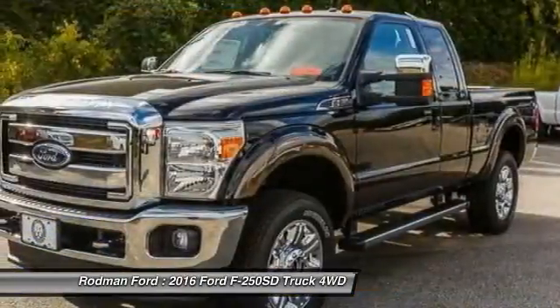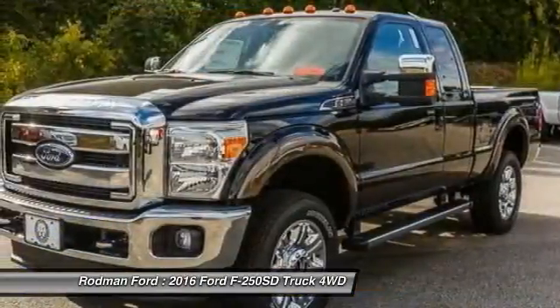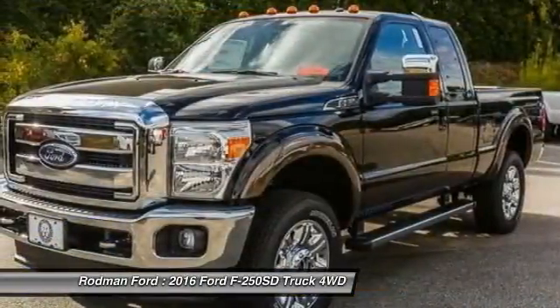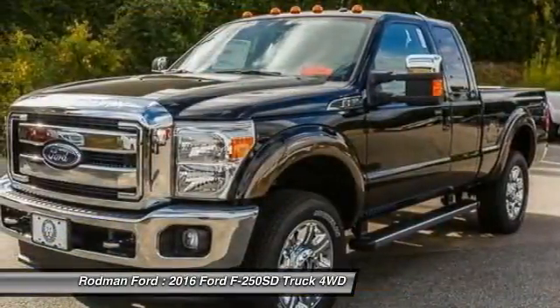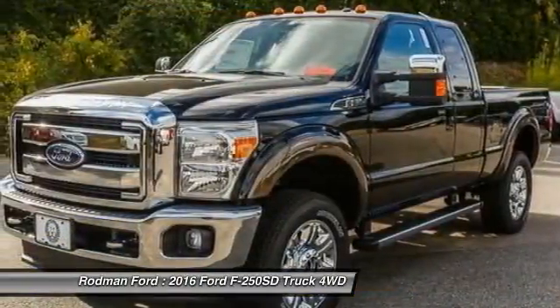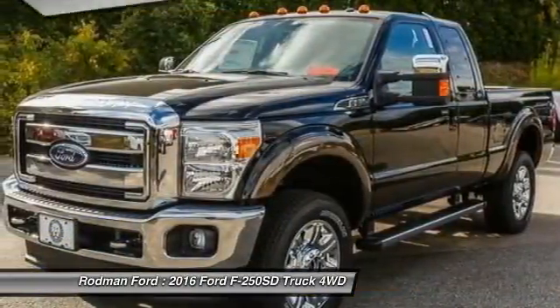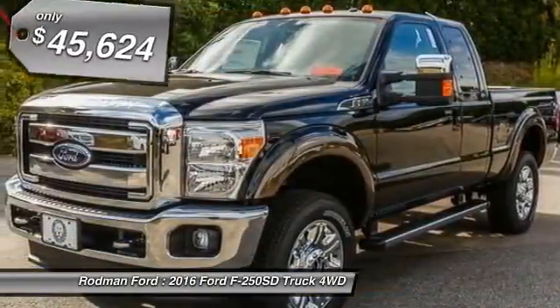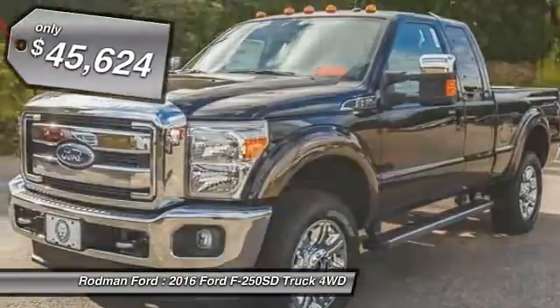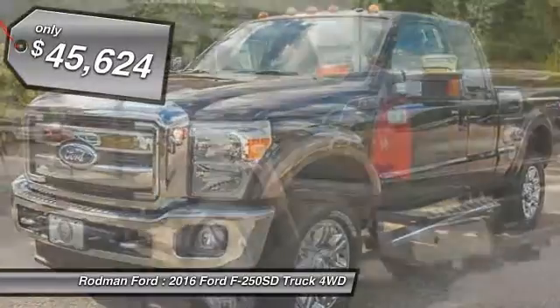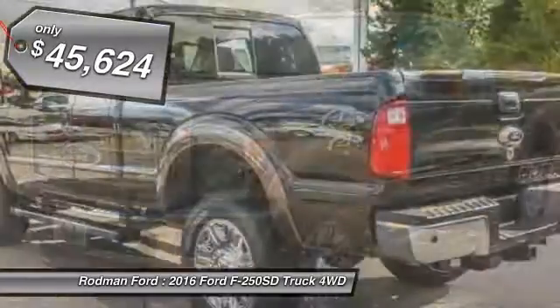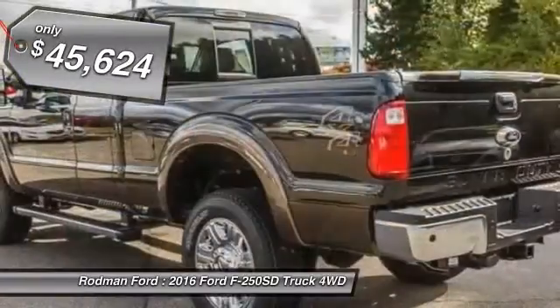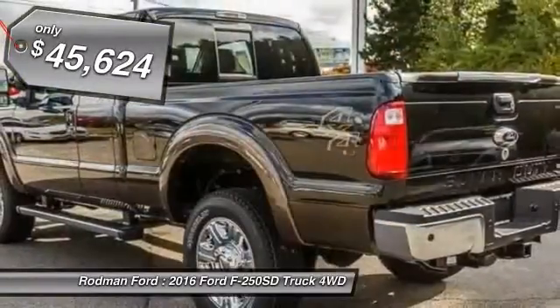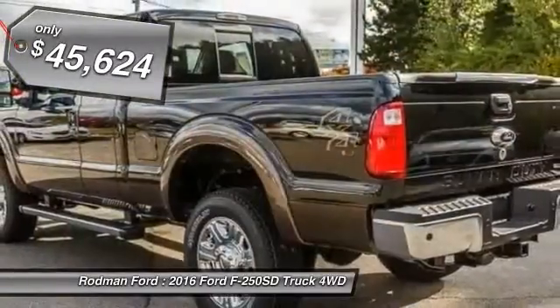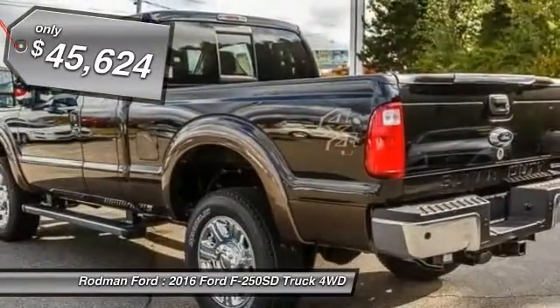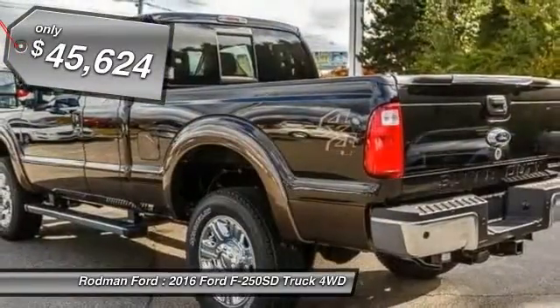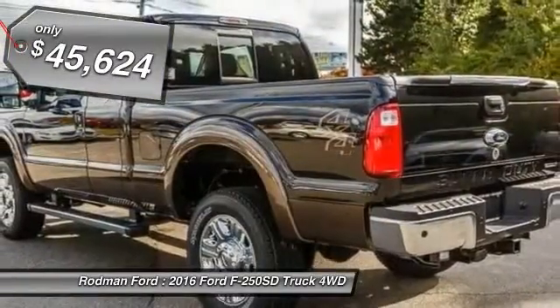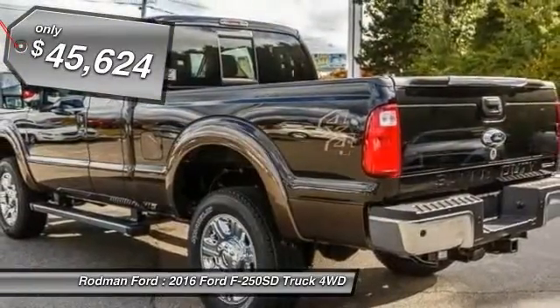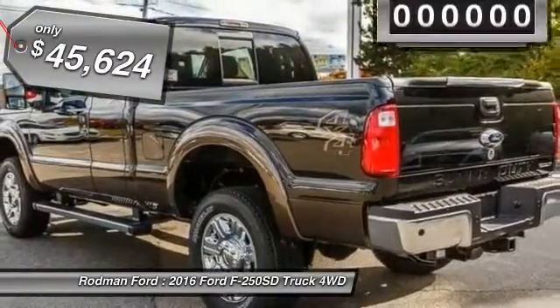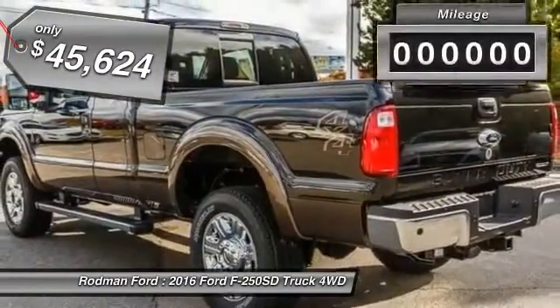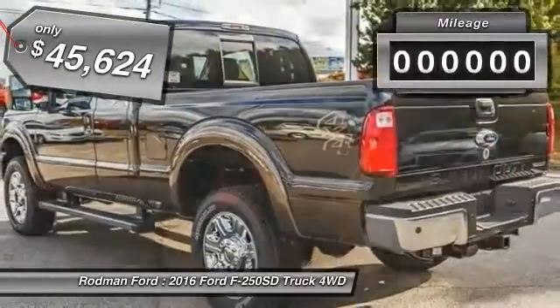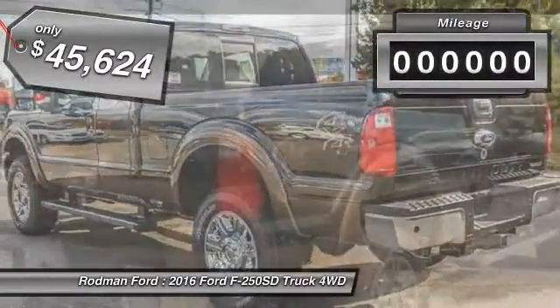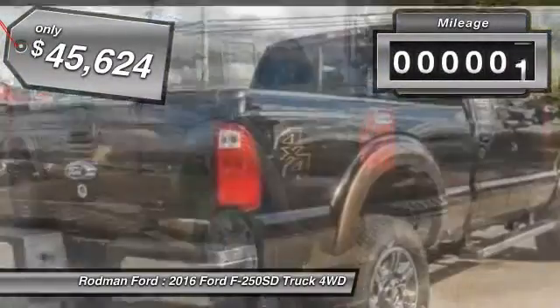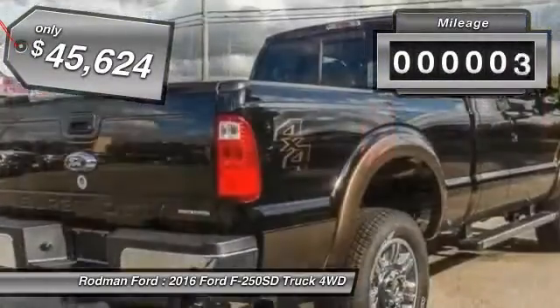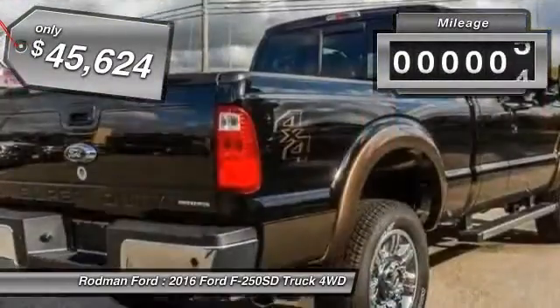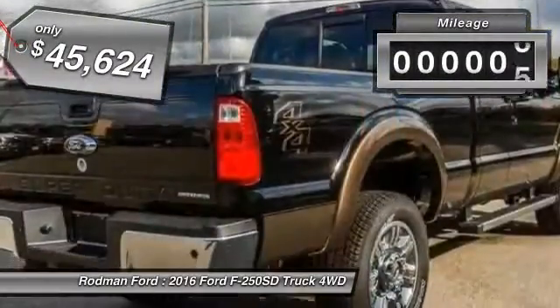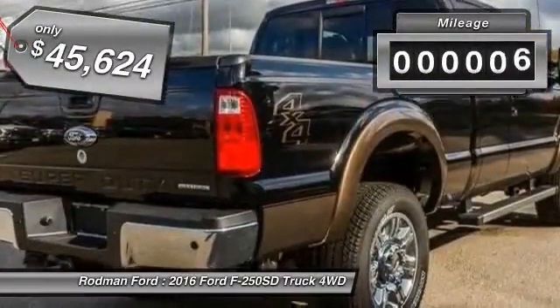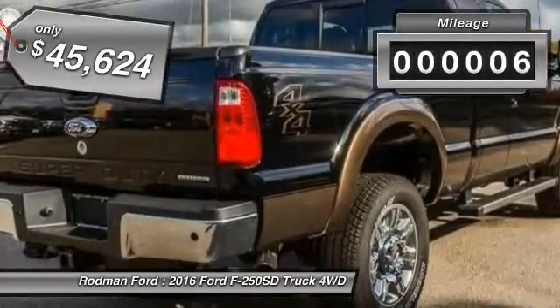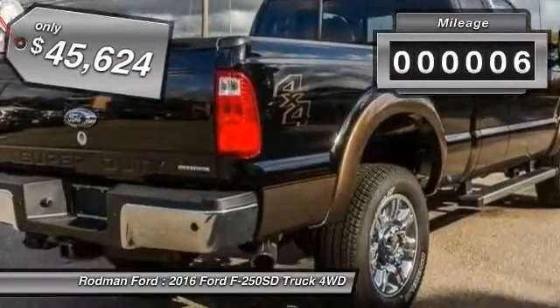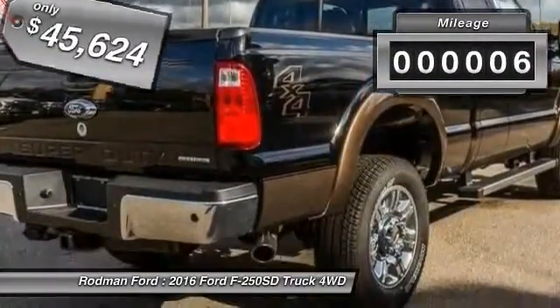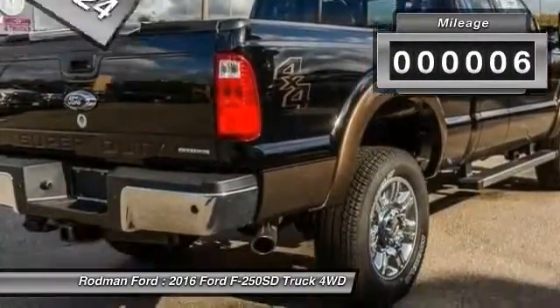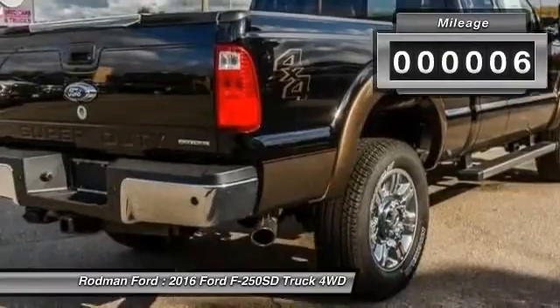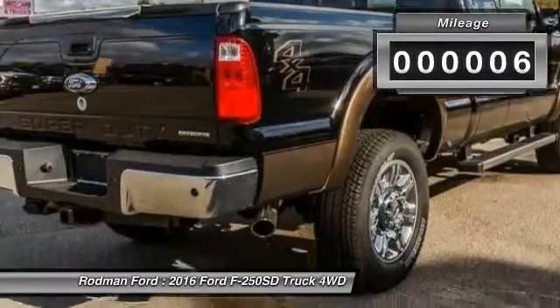Ford F-250 Super Duty, priced below $50,000. This vehicle has less than 100 miles.